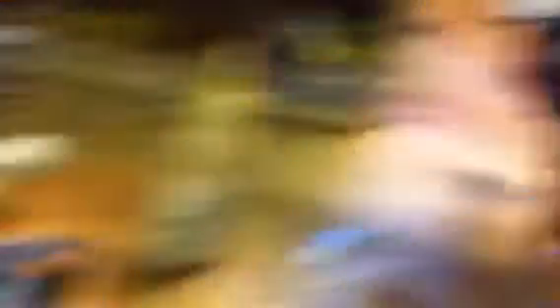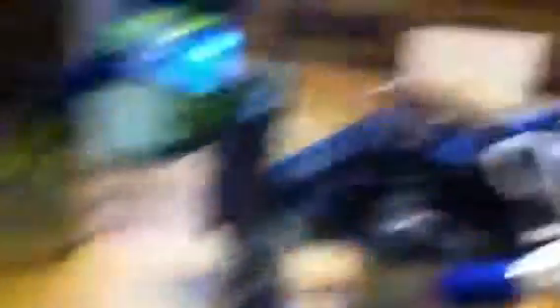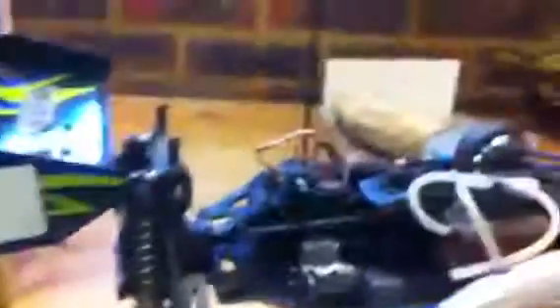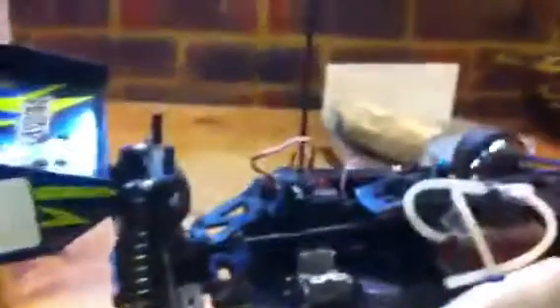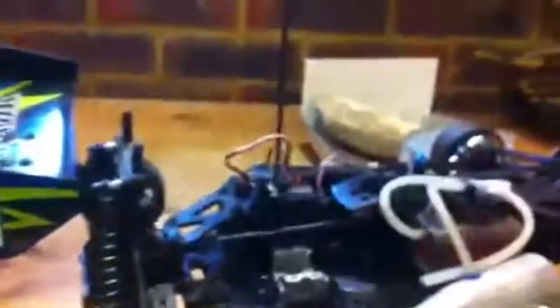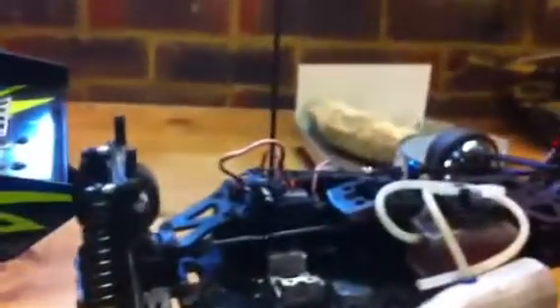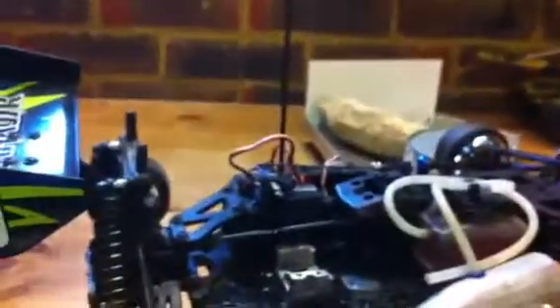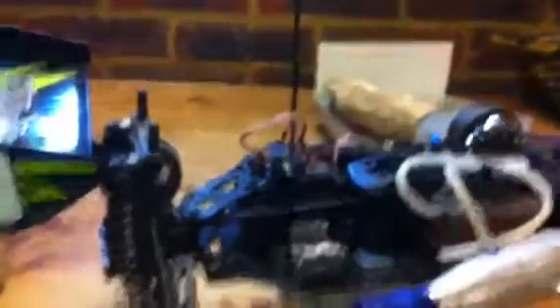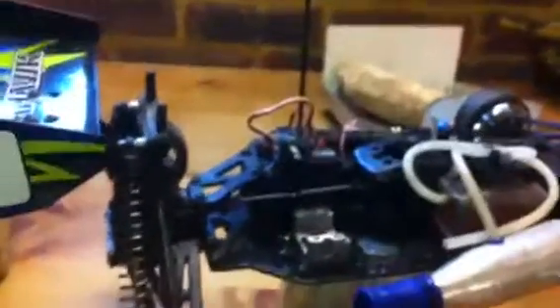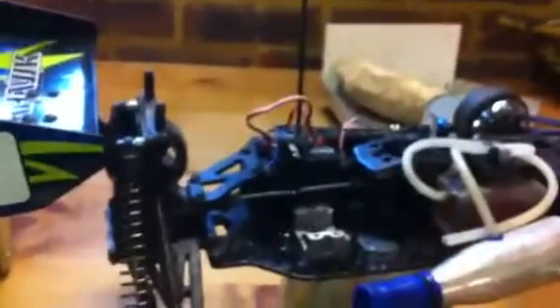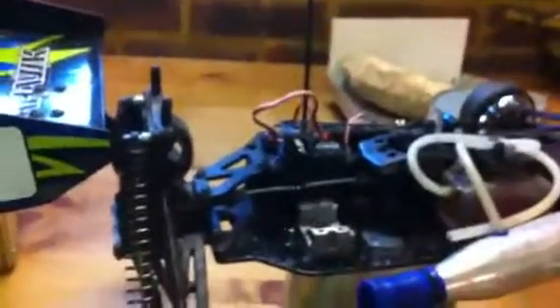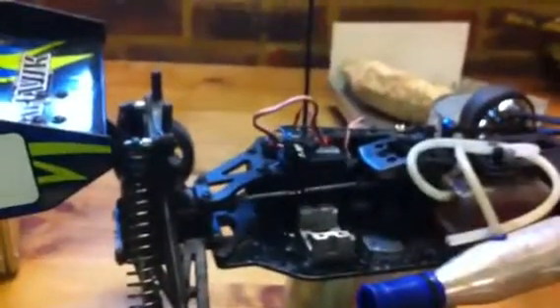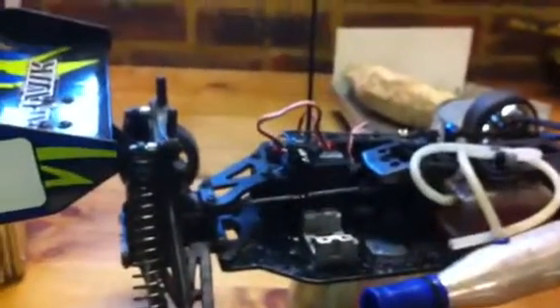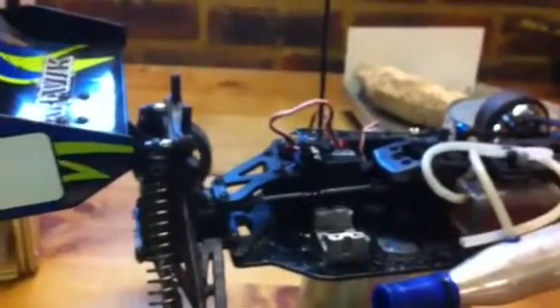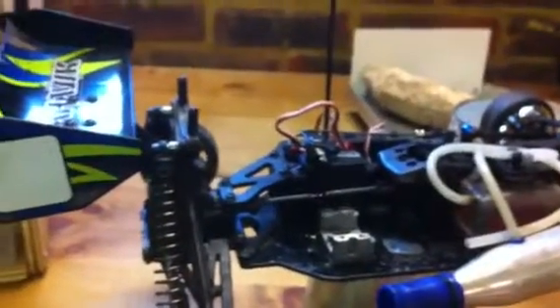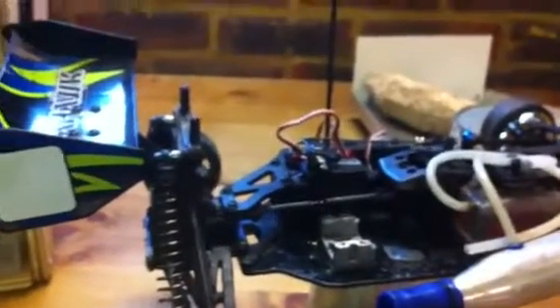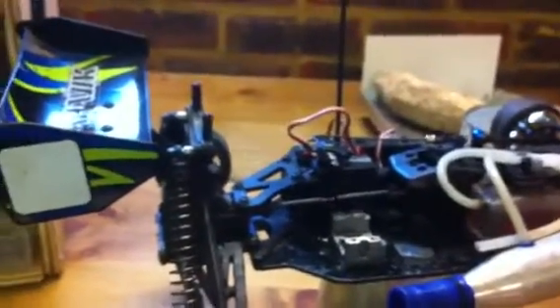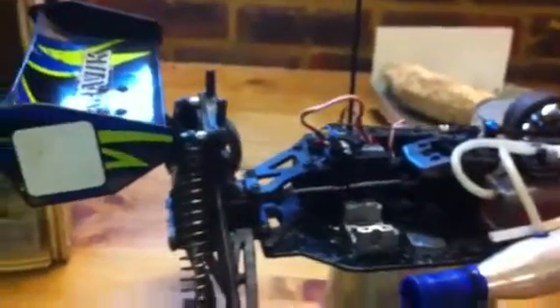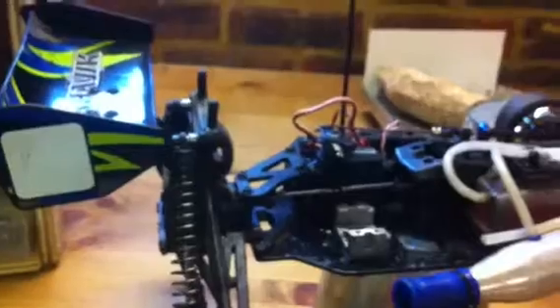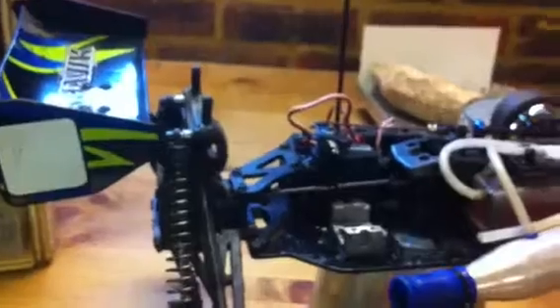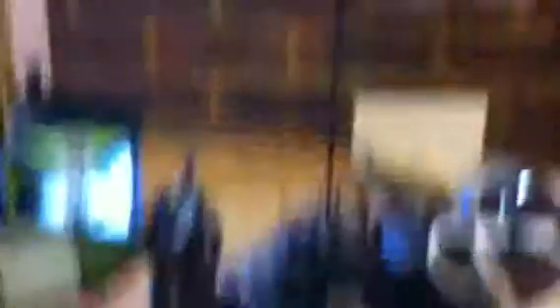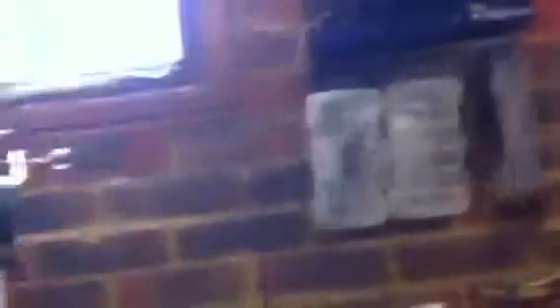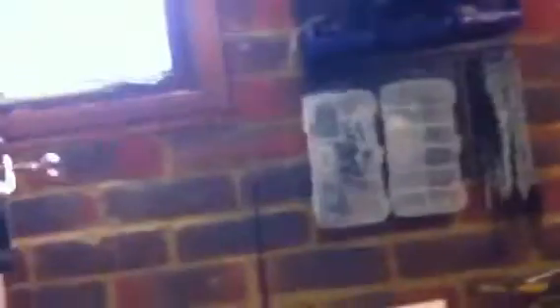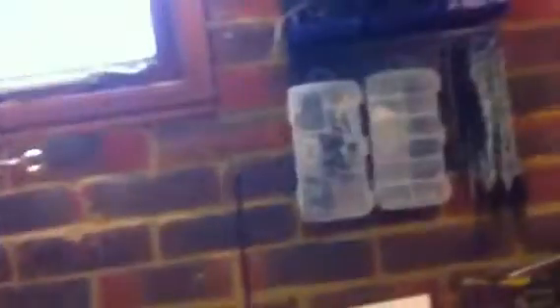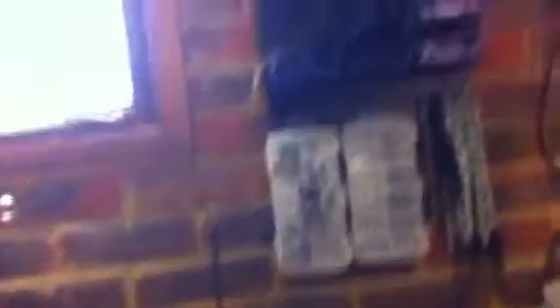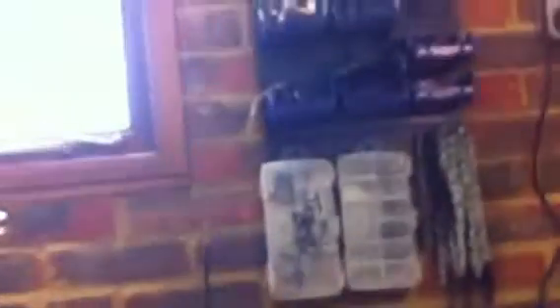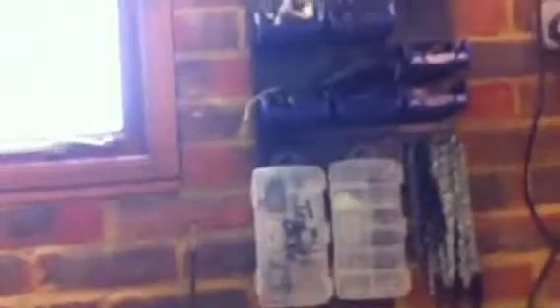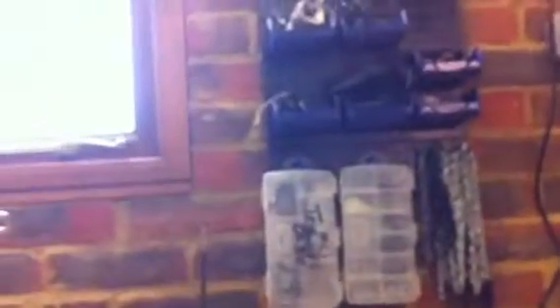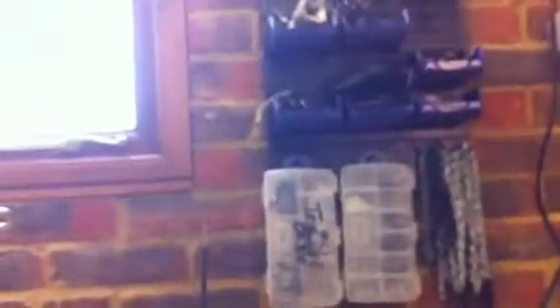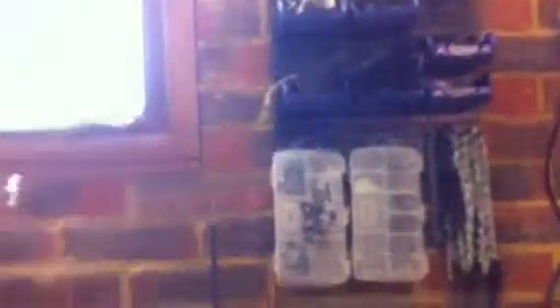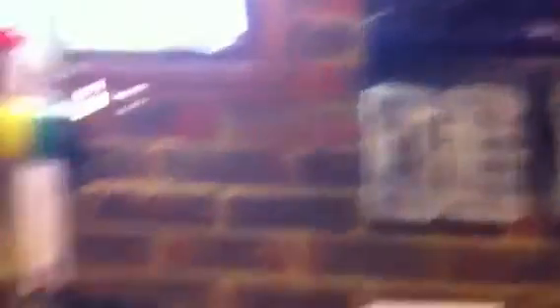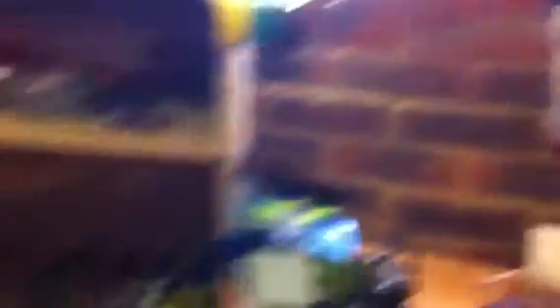Also, I was driving it today and the throttle servo broke, so I'm going to replace it for one of those up there.